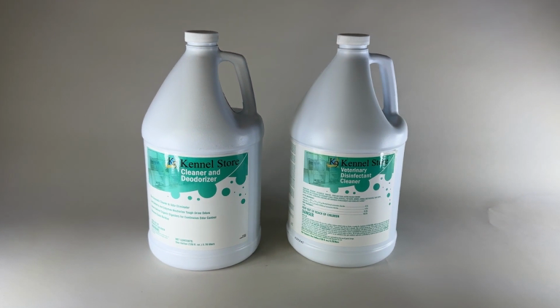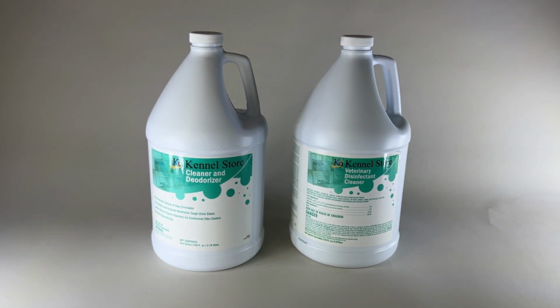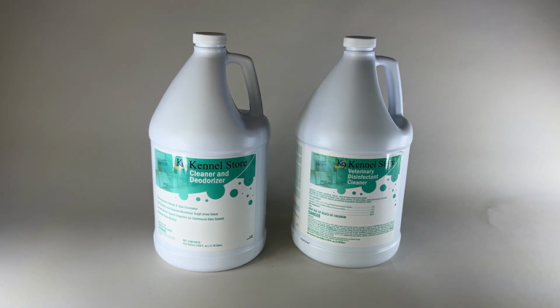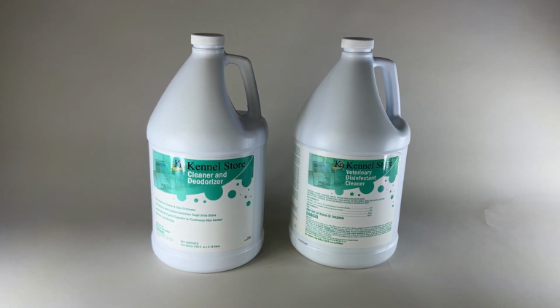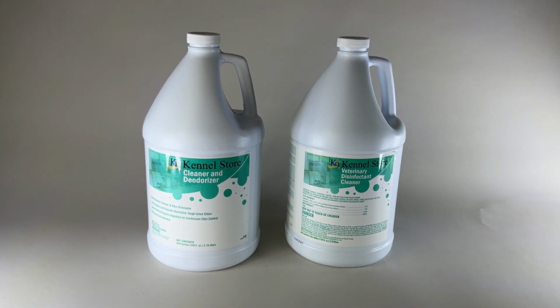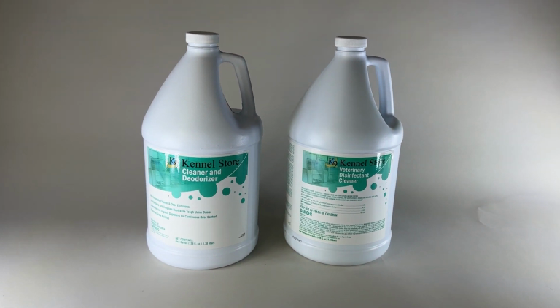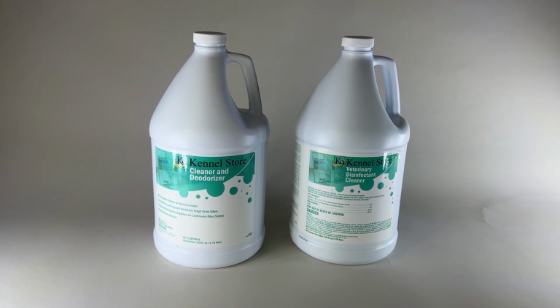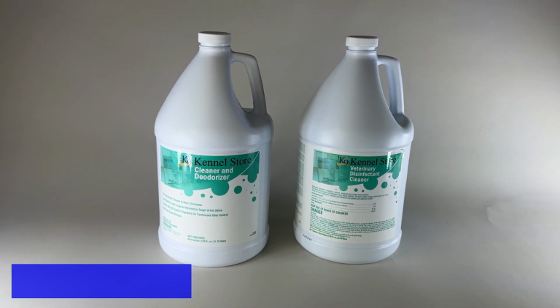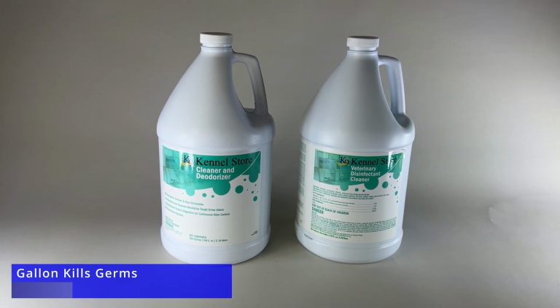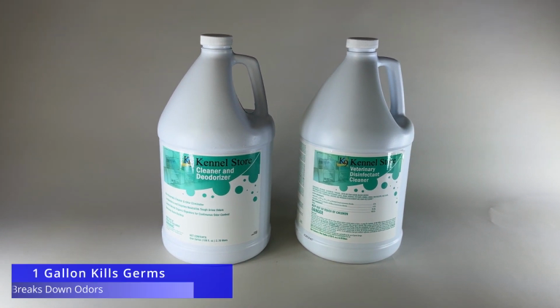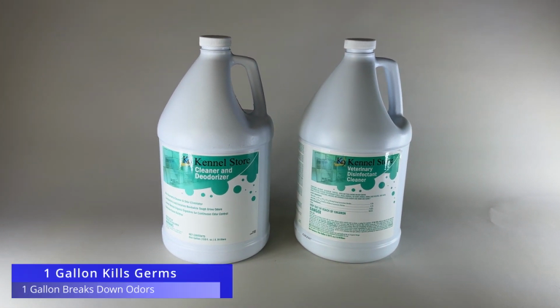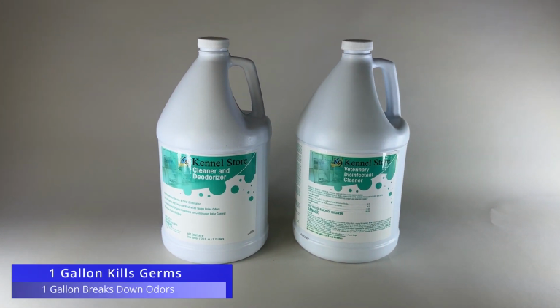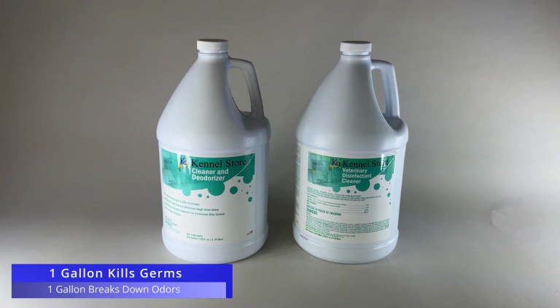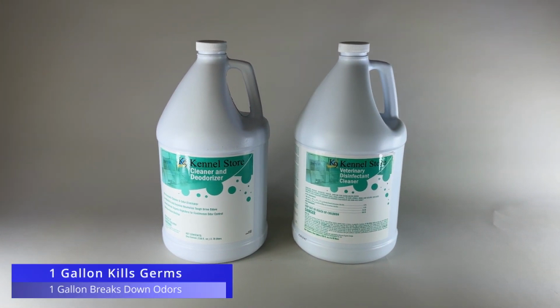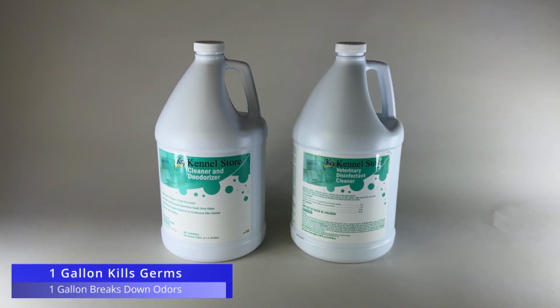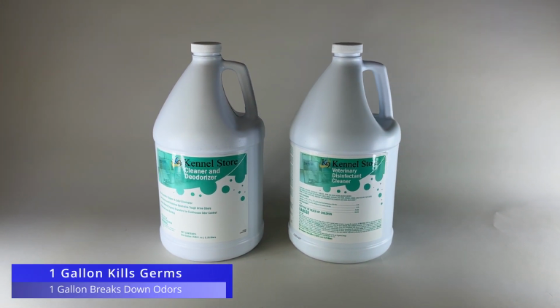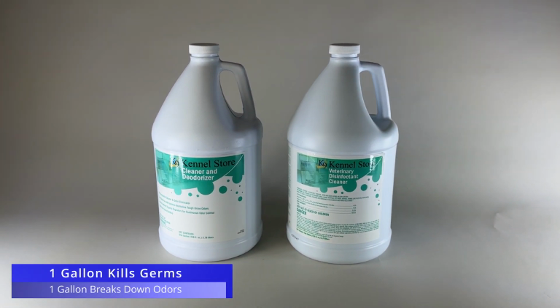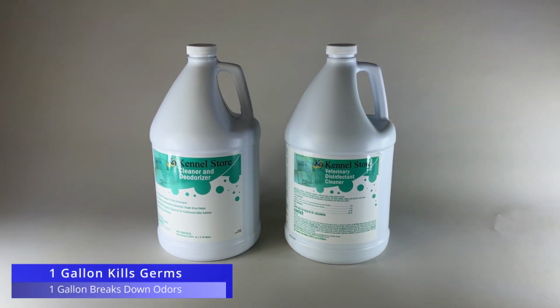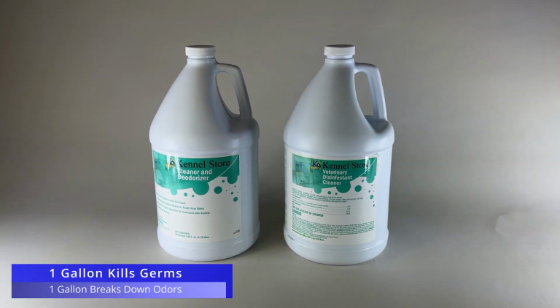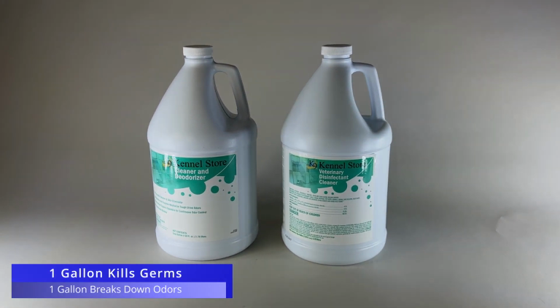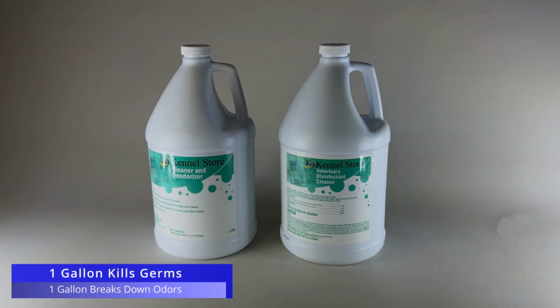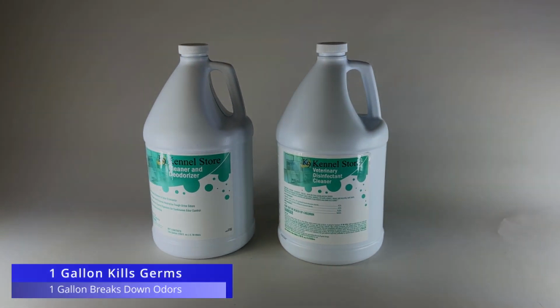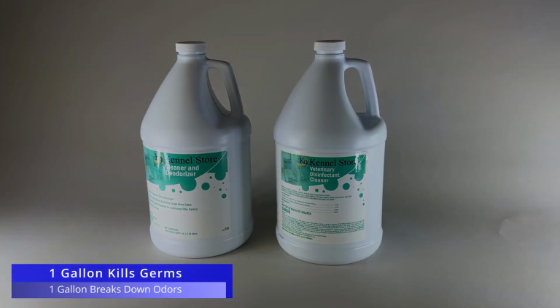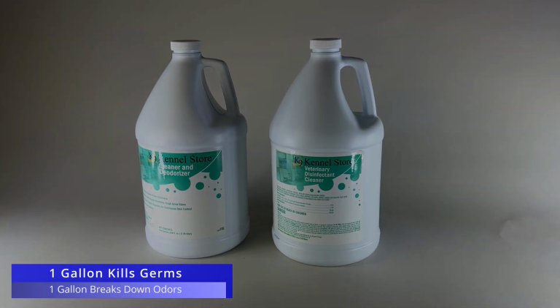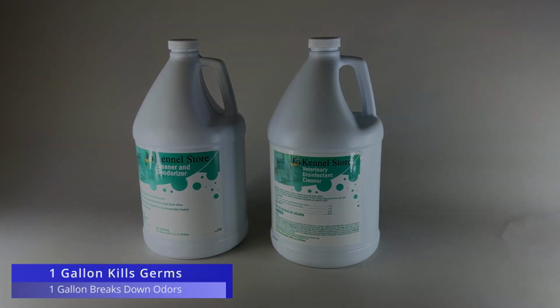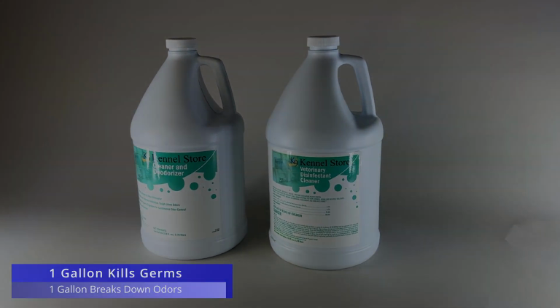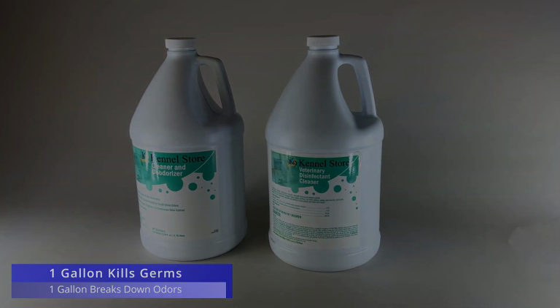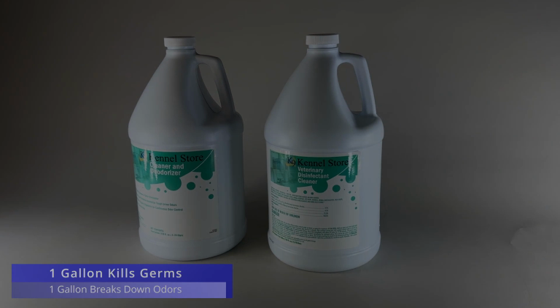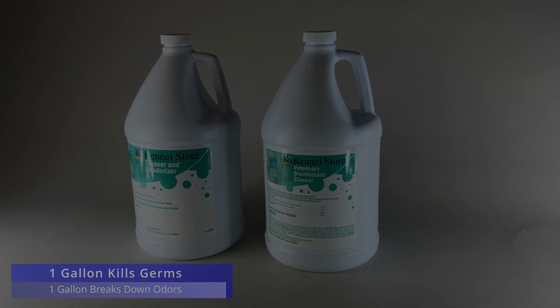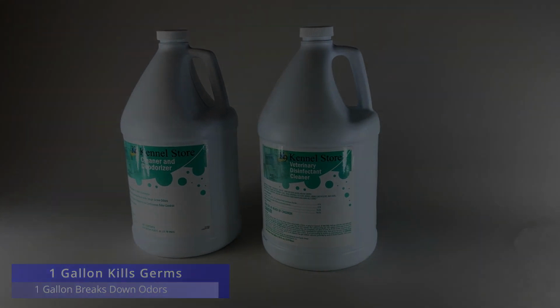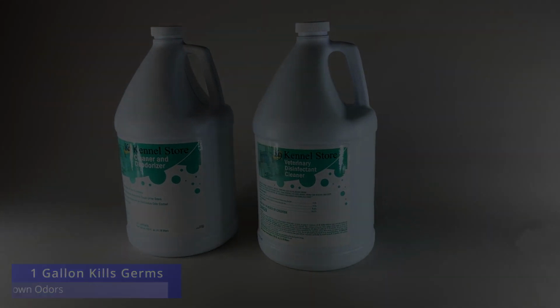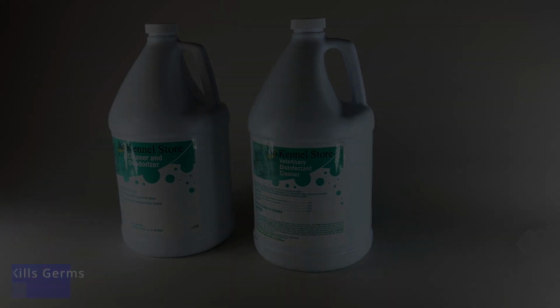This combo pack provides a cost-effective solution for keeping your kennel clean, fresh, and healthy for your dogs.